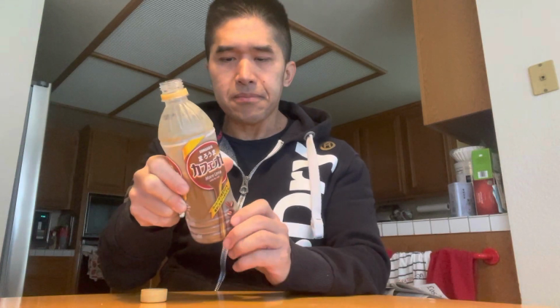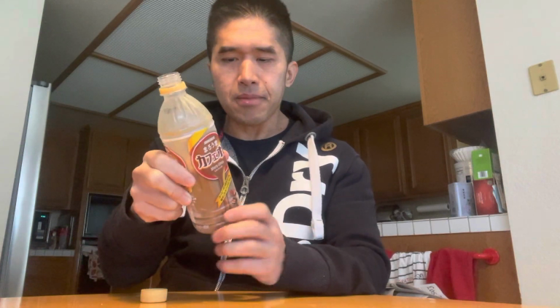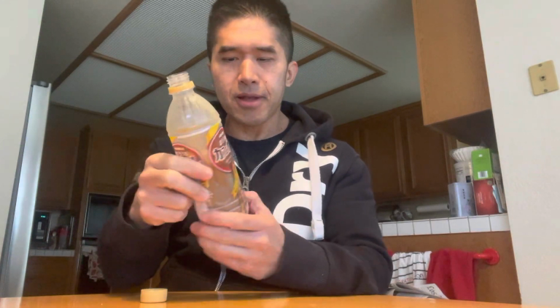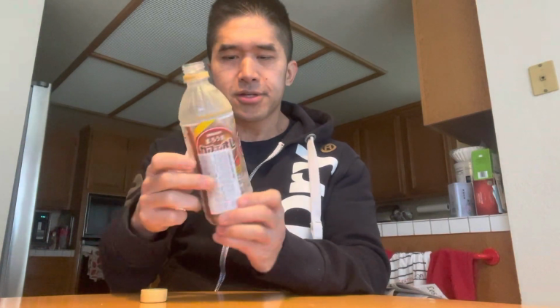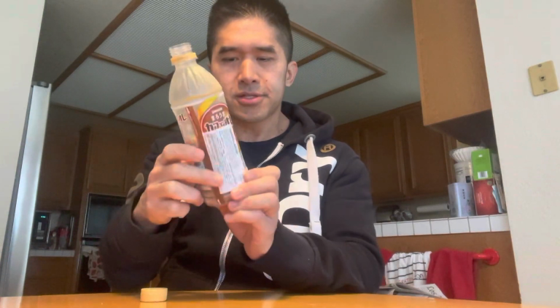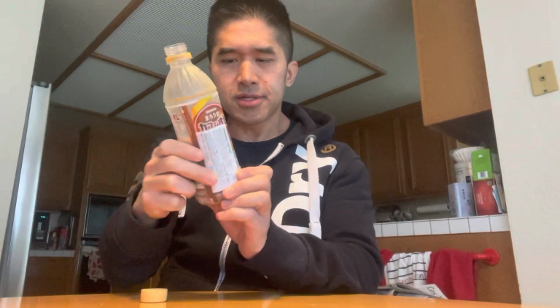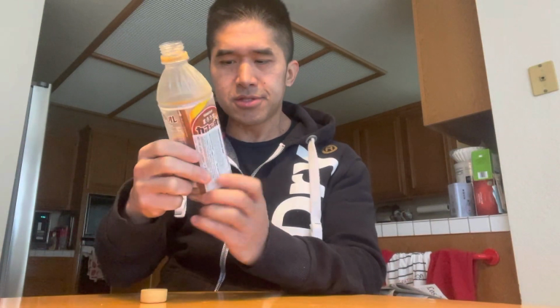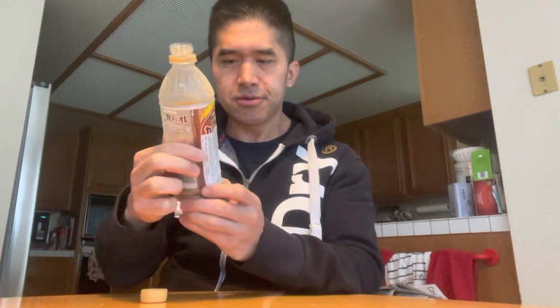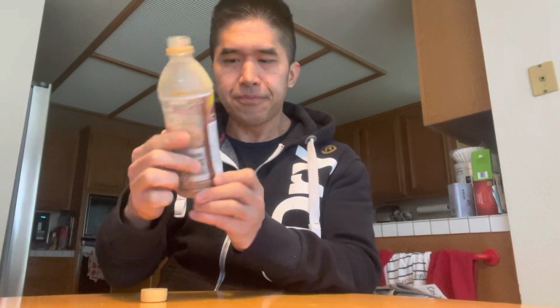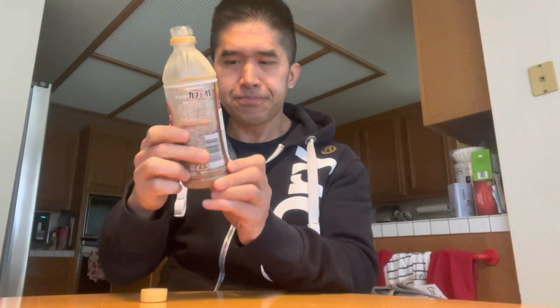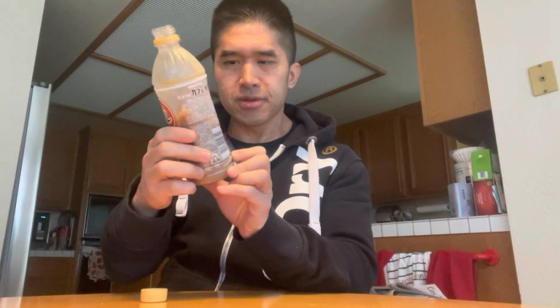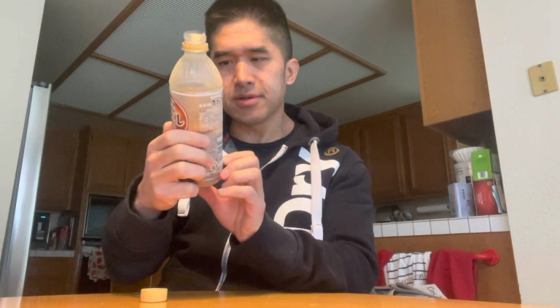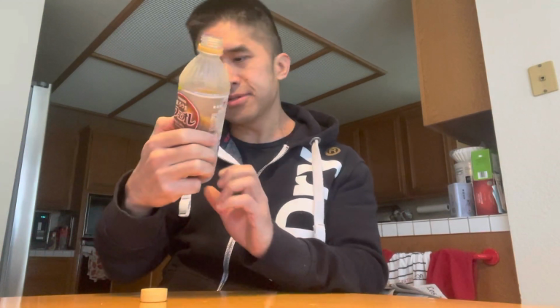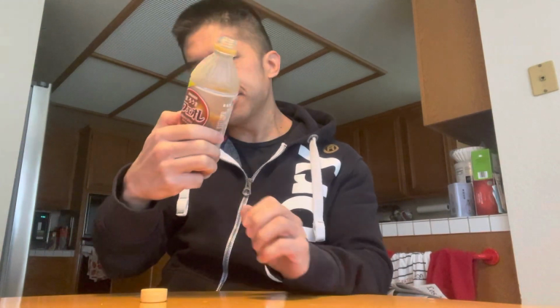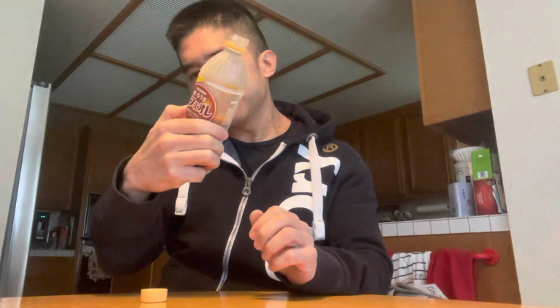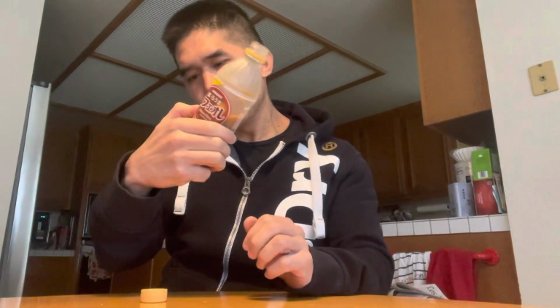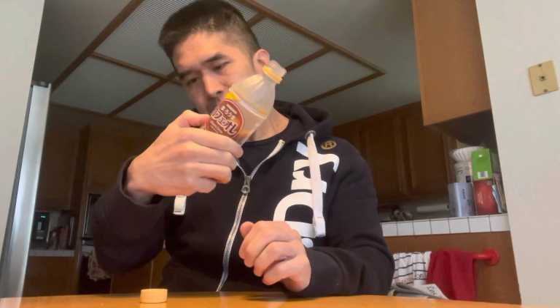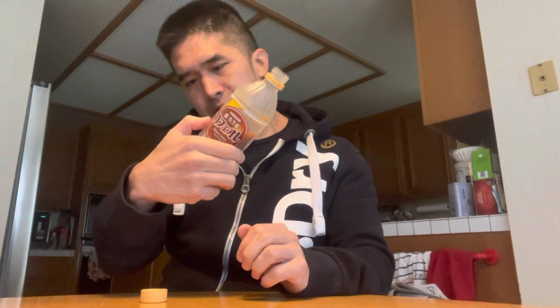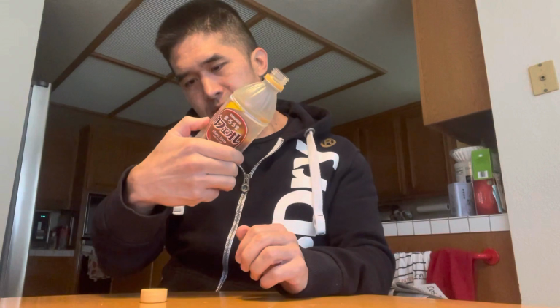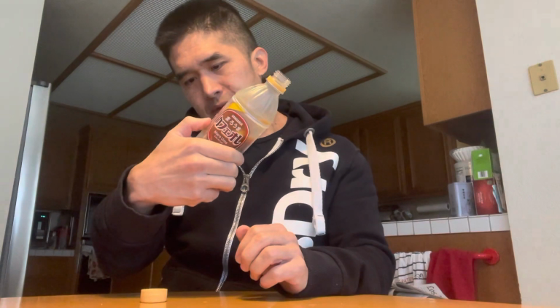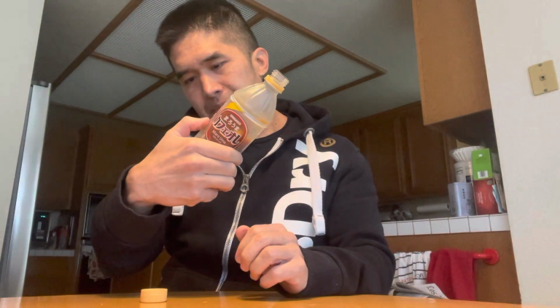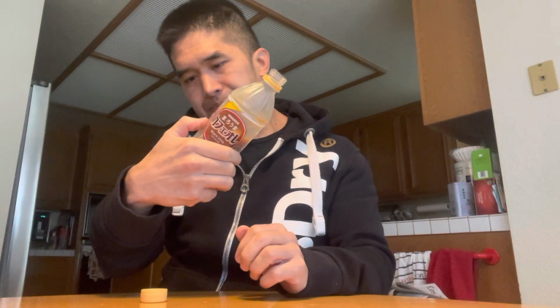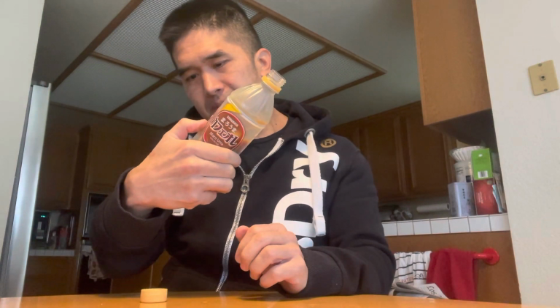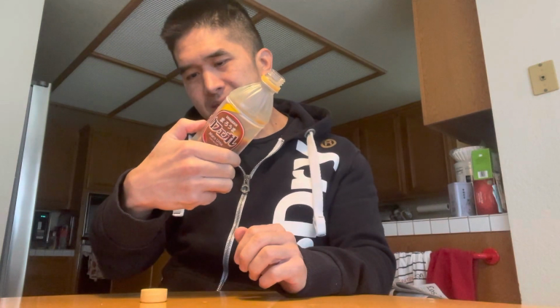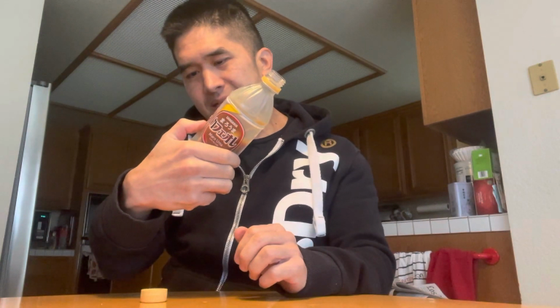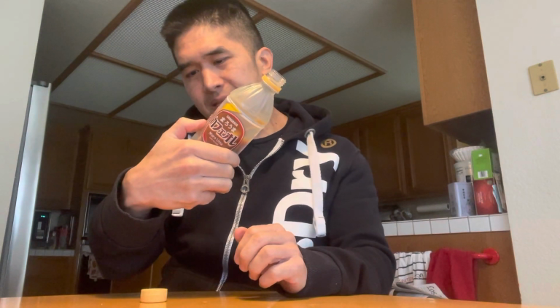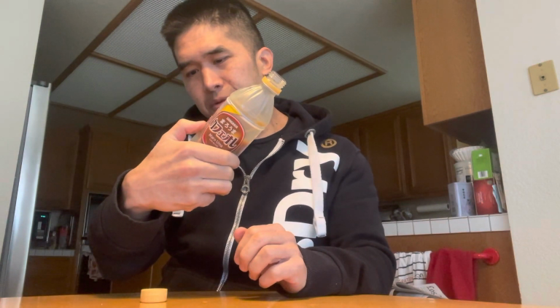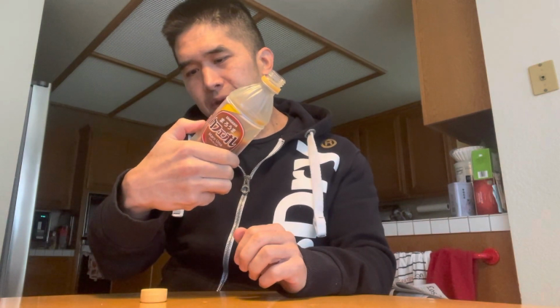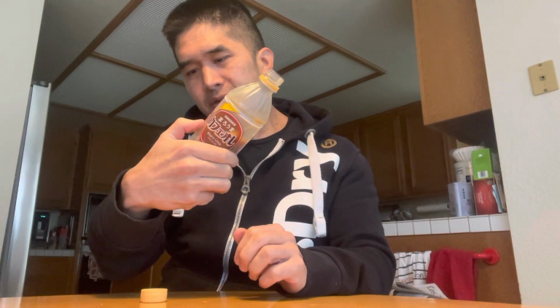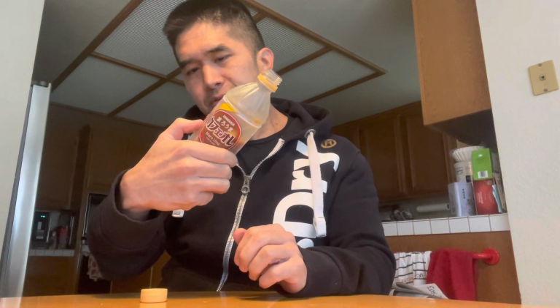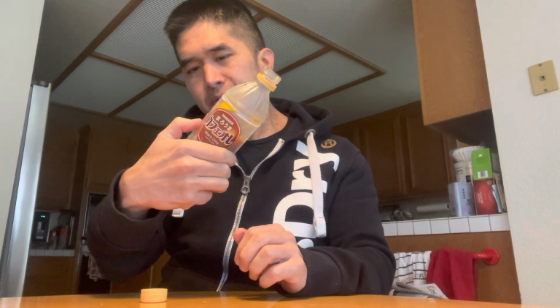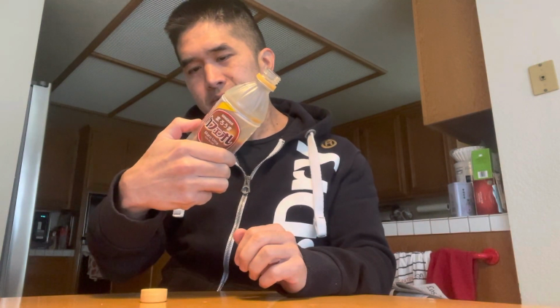It's a good size too. This is 16.9 fluid ounces.